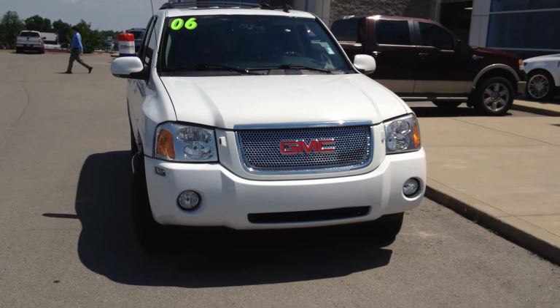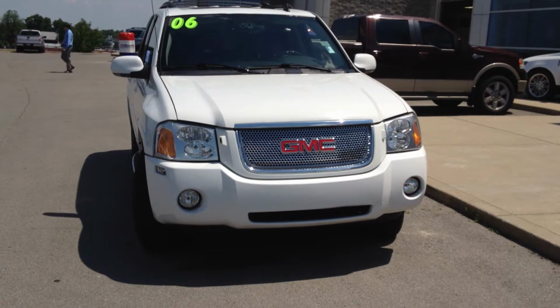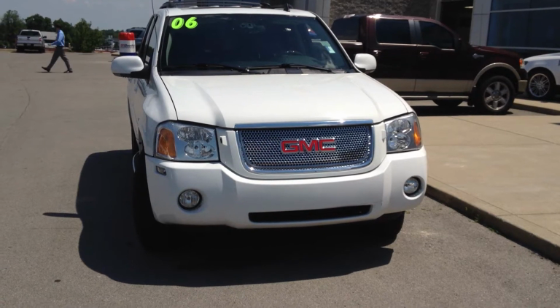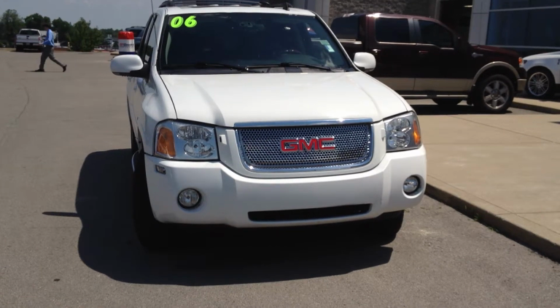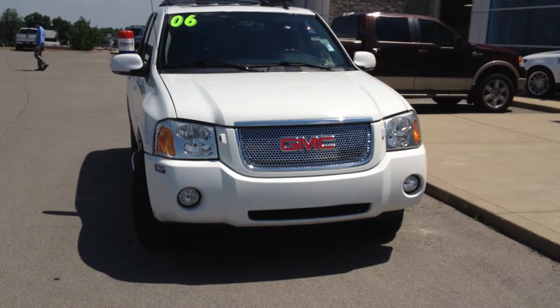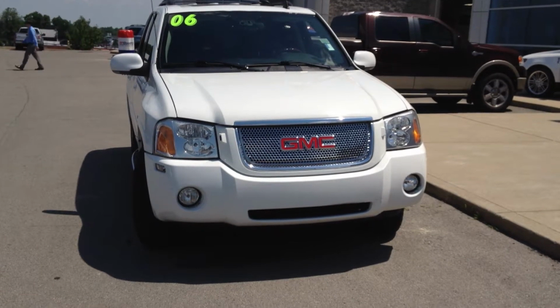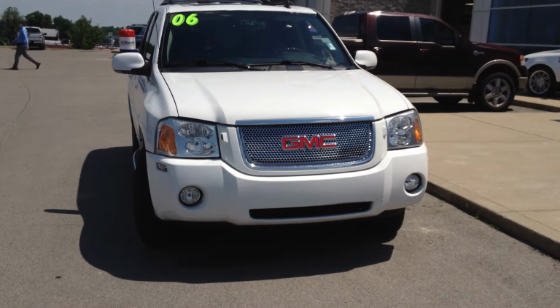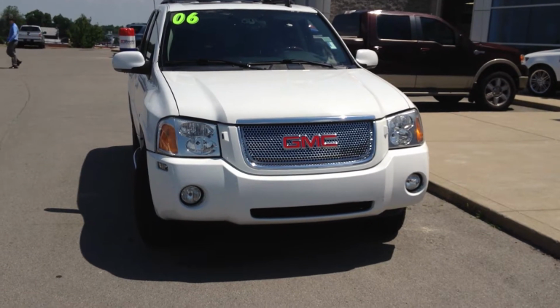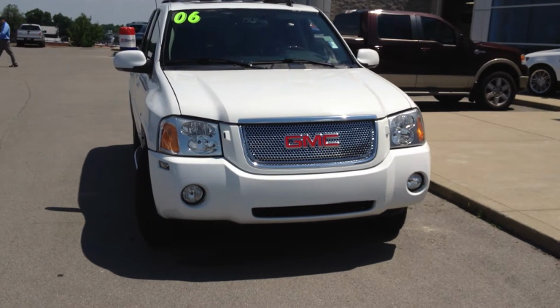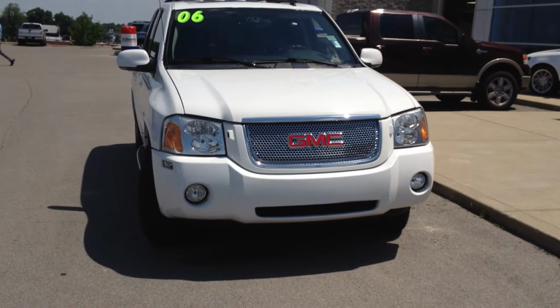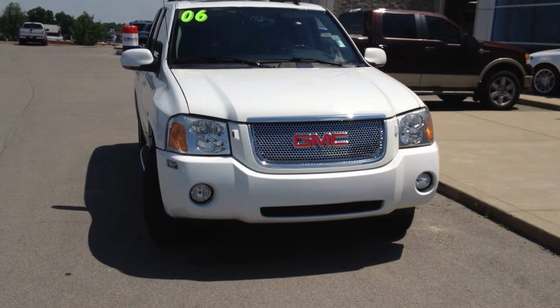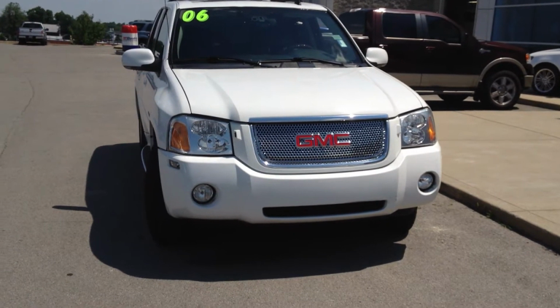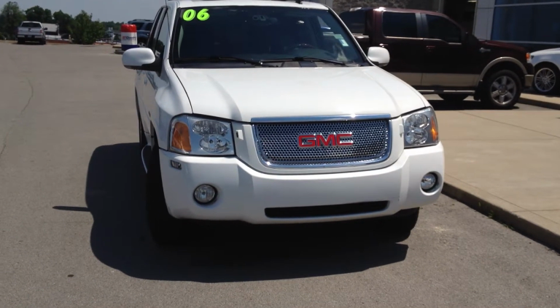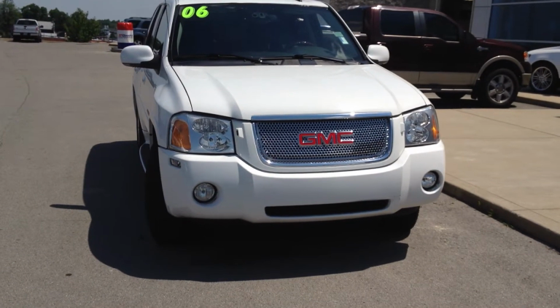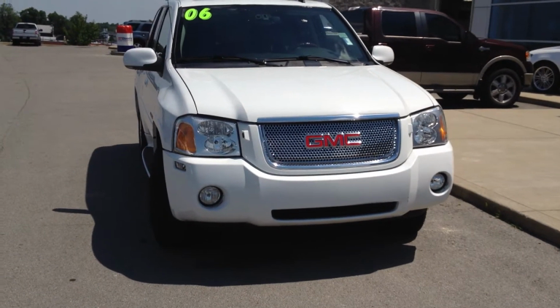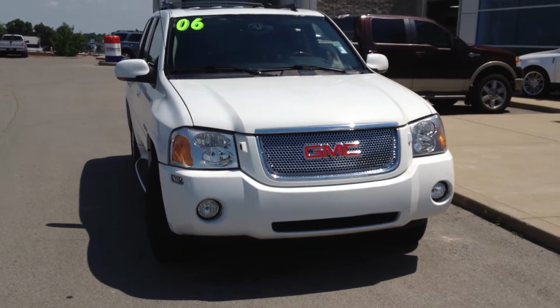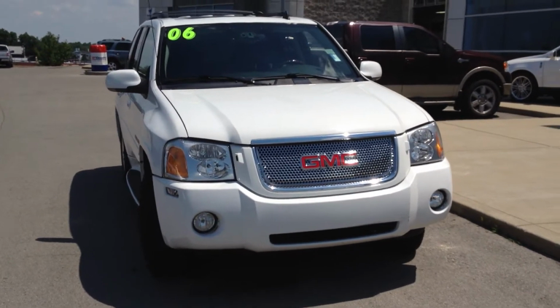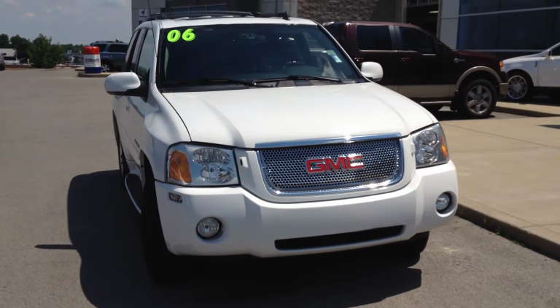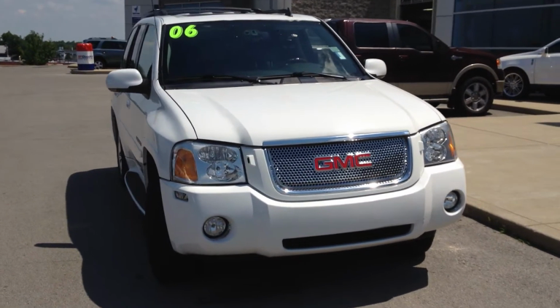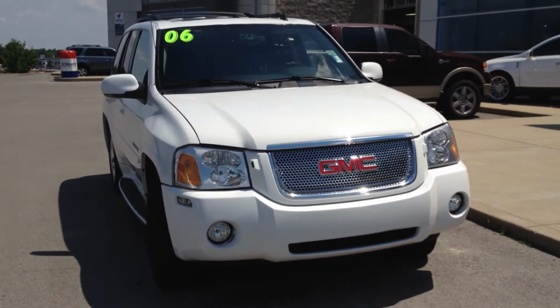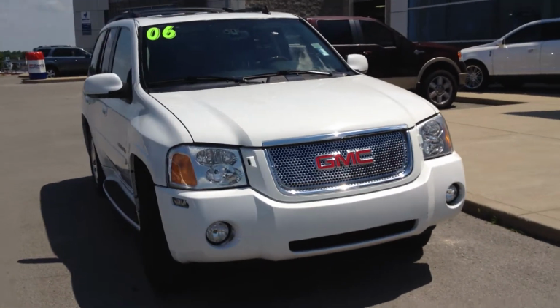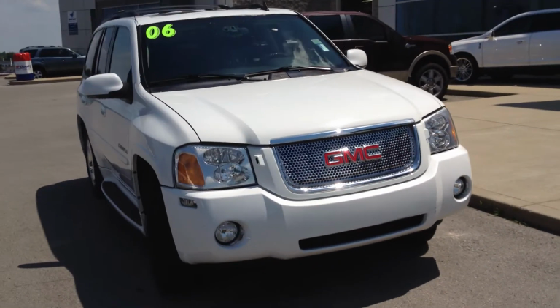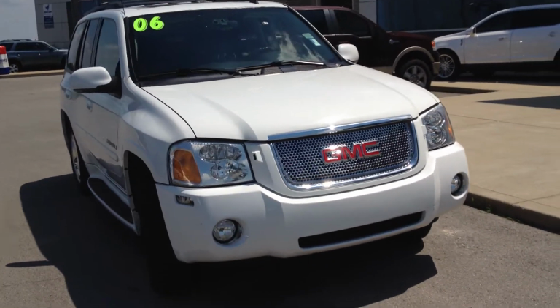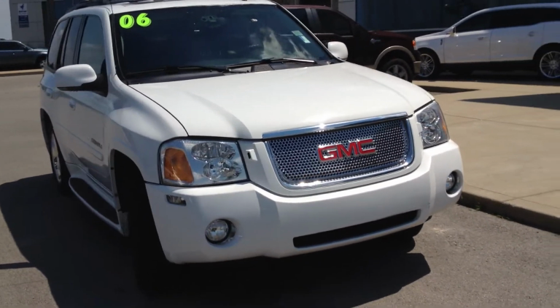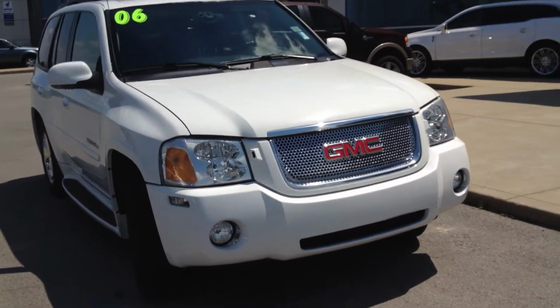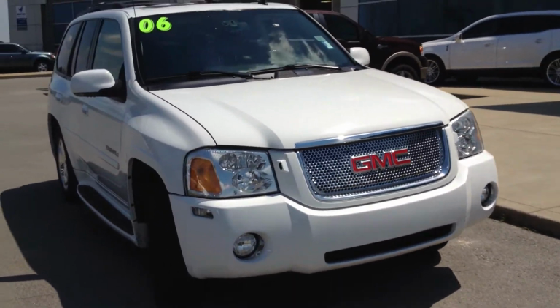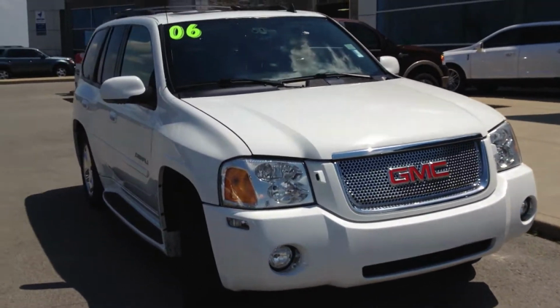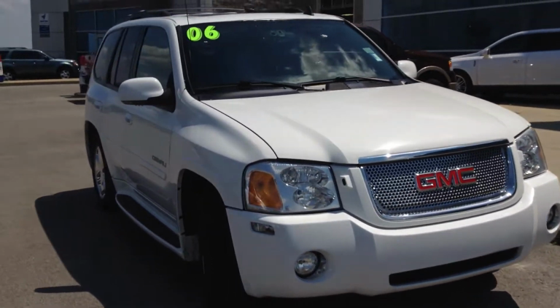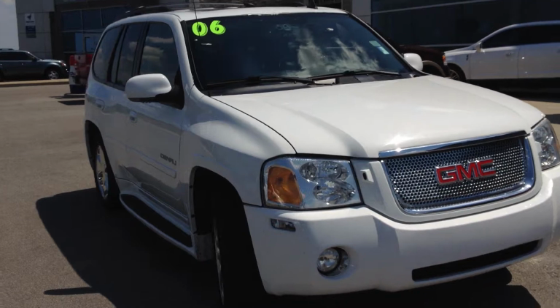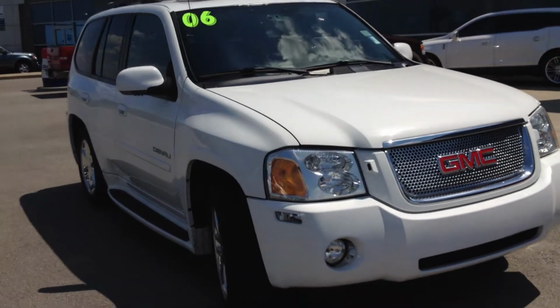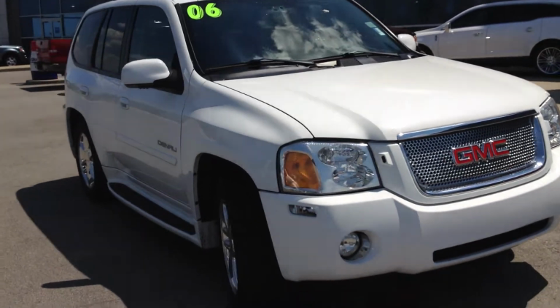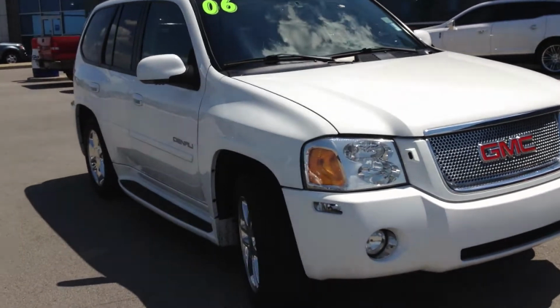Hey Bob, it's Jared here at Wildcat Ford. I just want to show you the '06 GMC Envoy Denali.